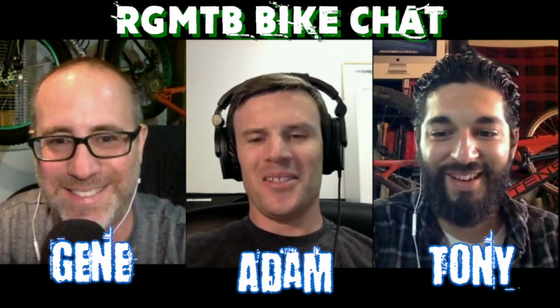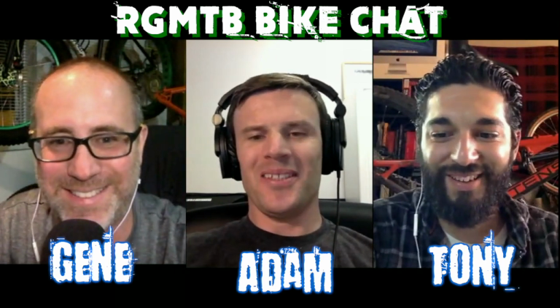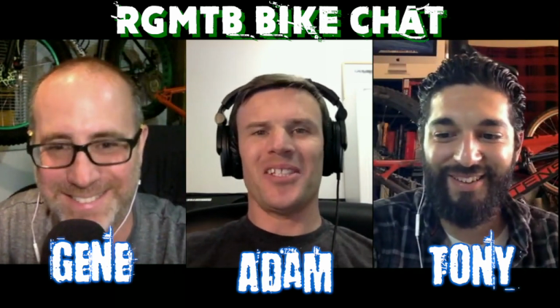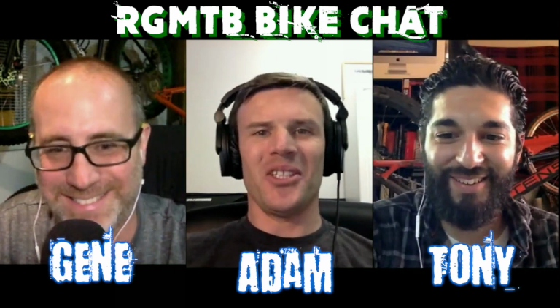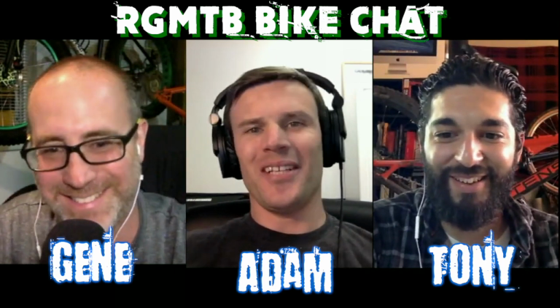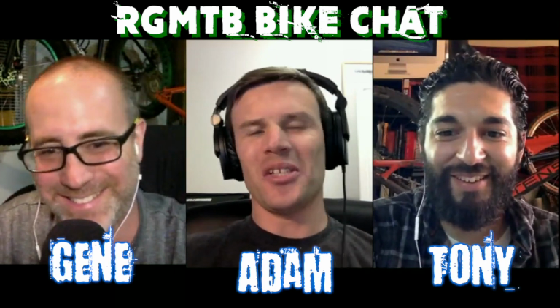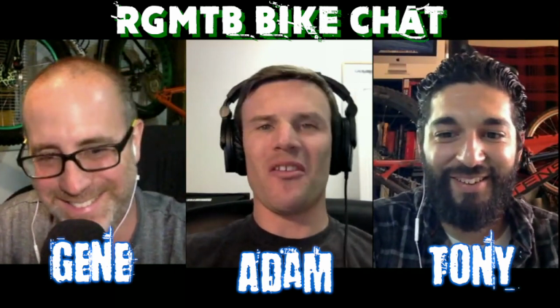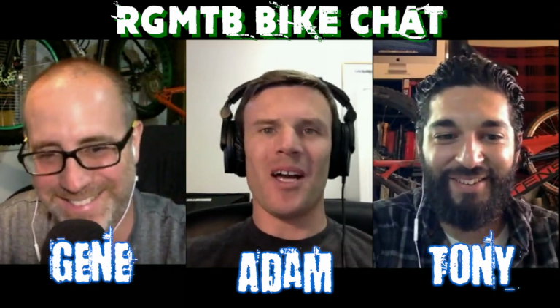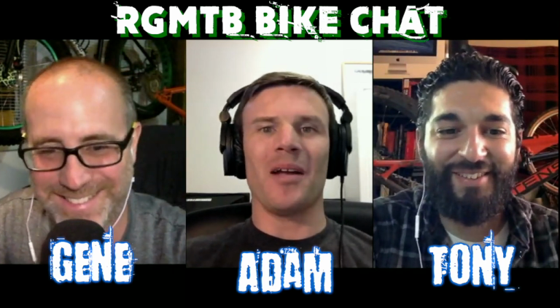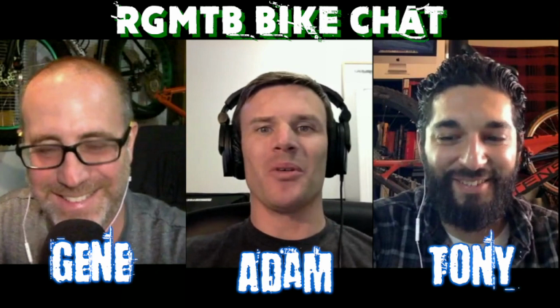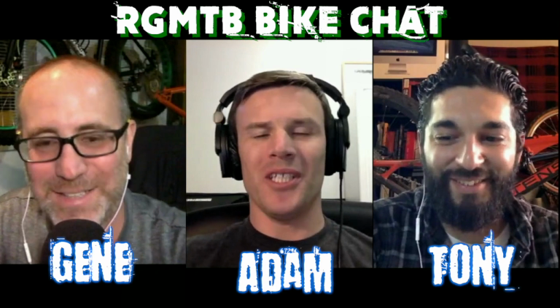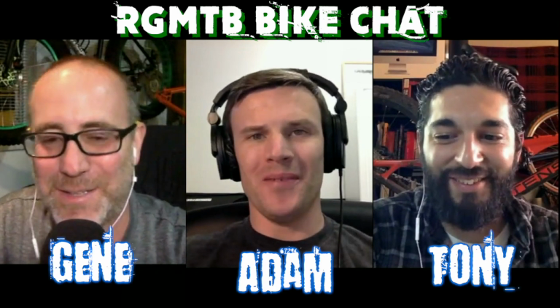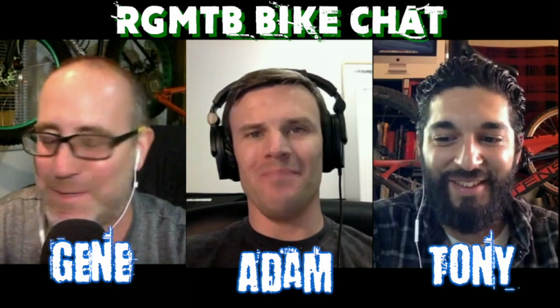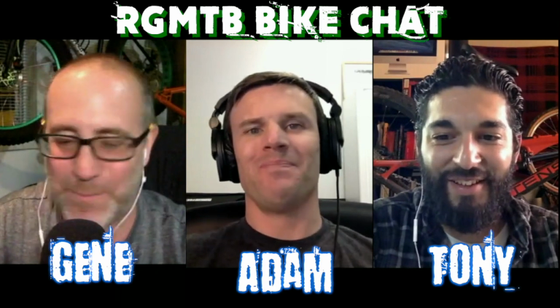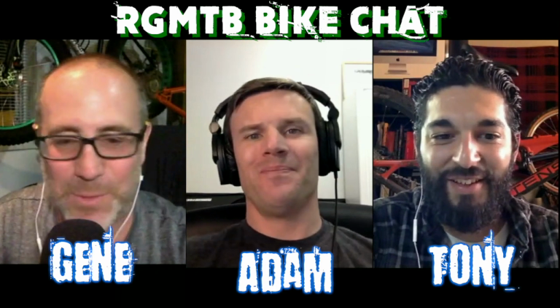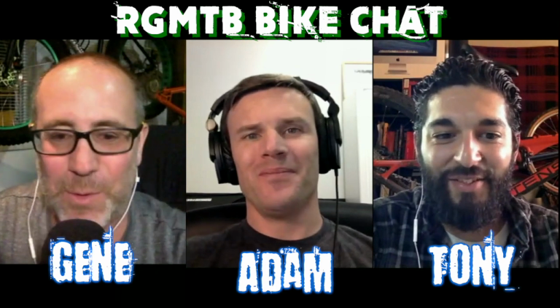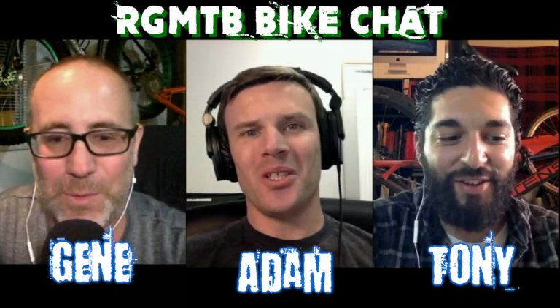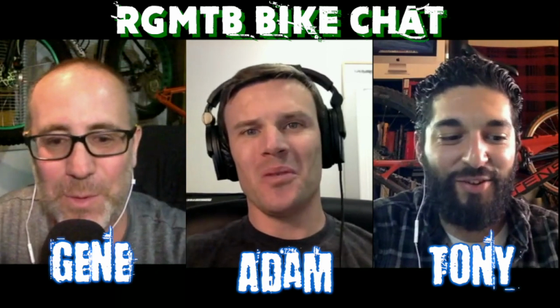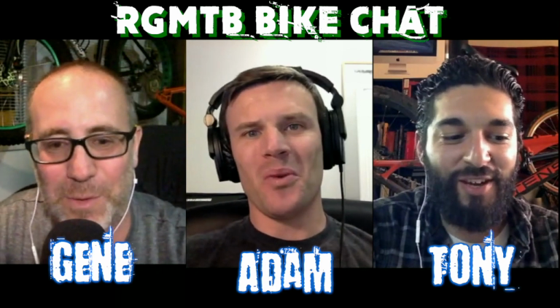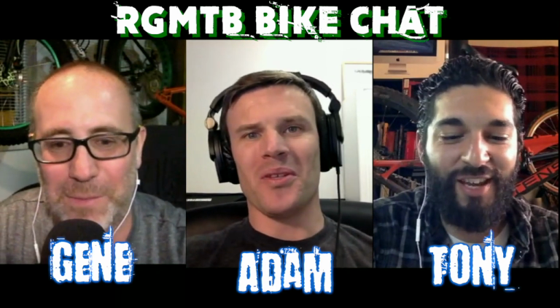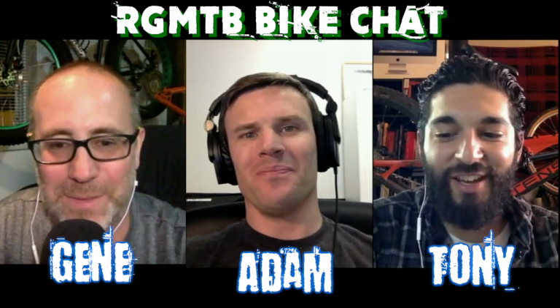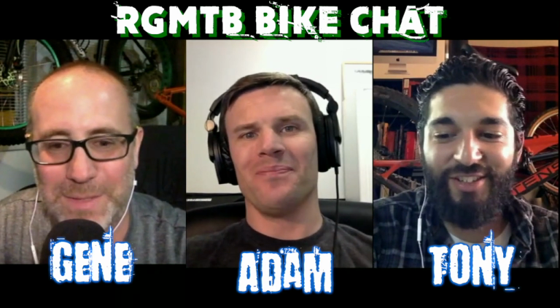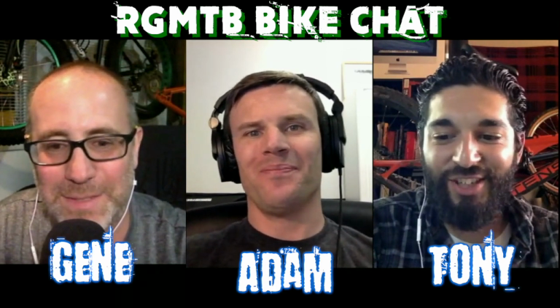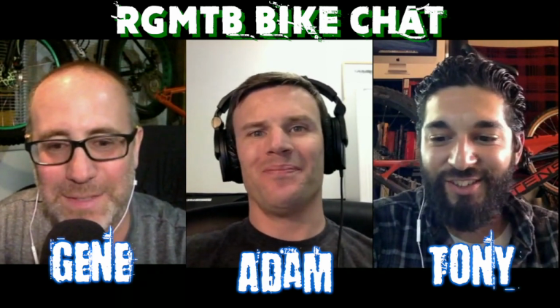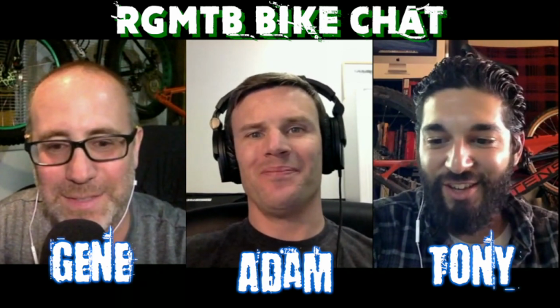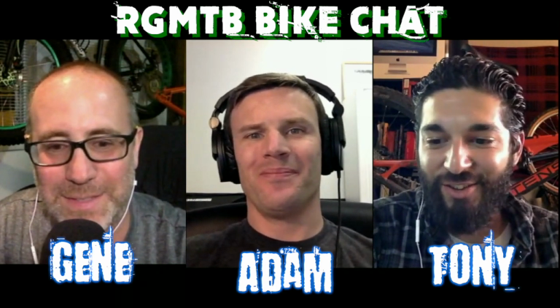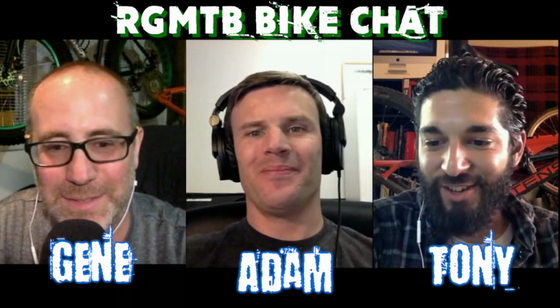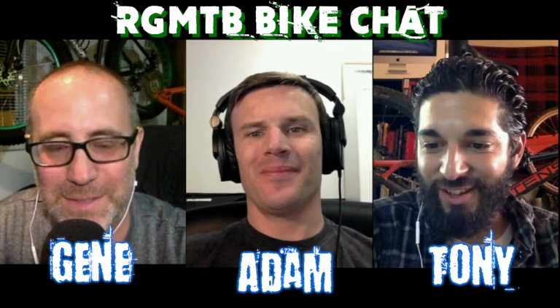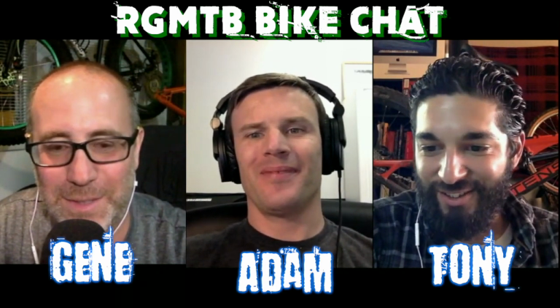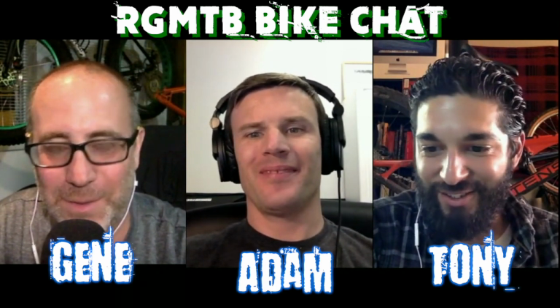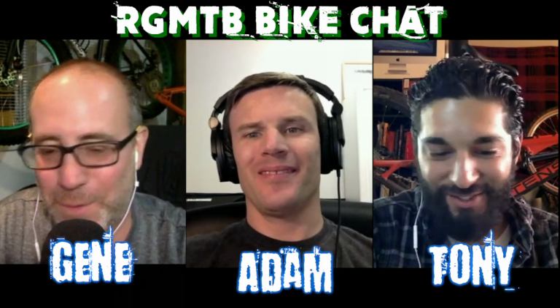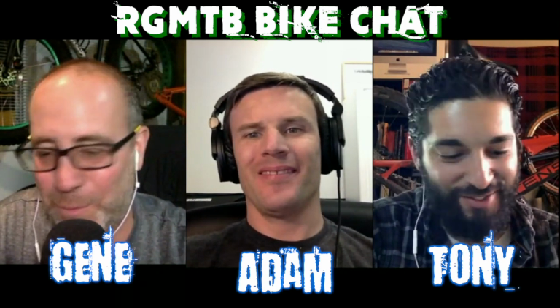Excellent, thanks Gene, thanks for having me on, I appreciate it.